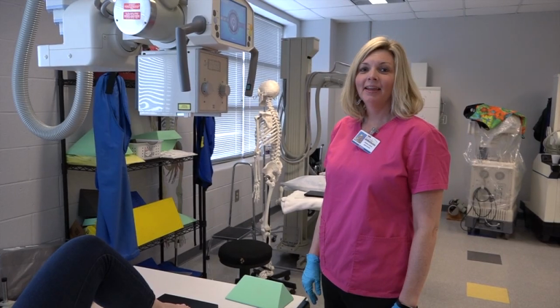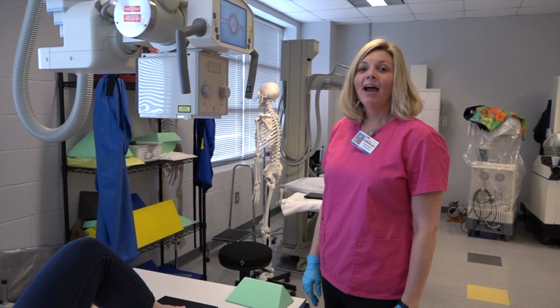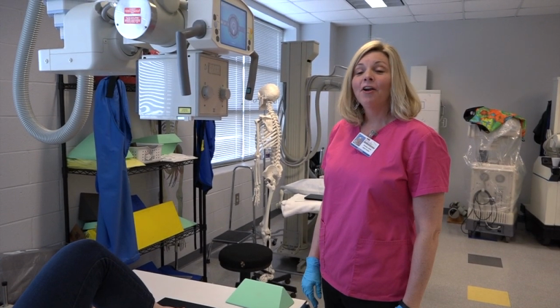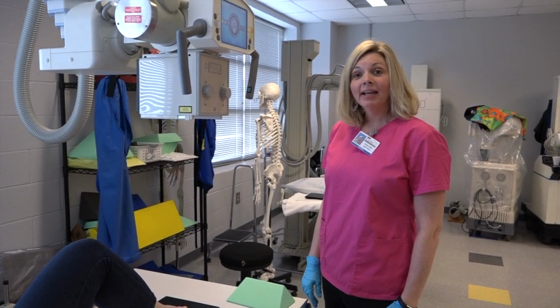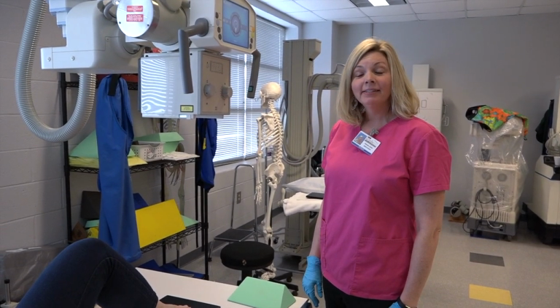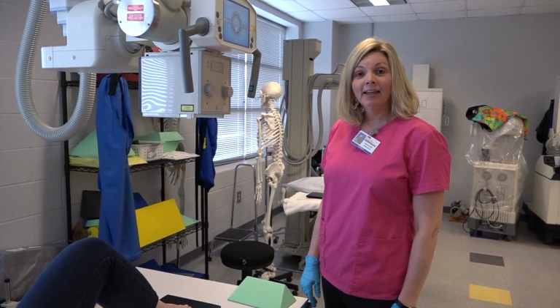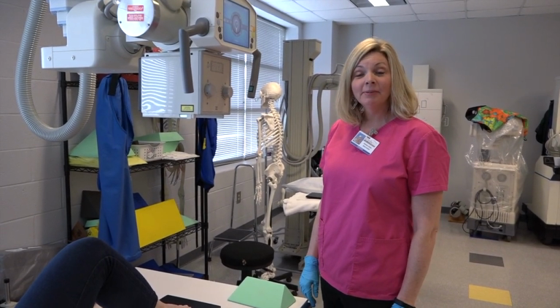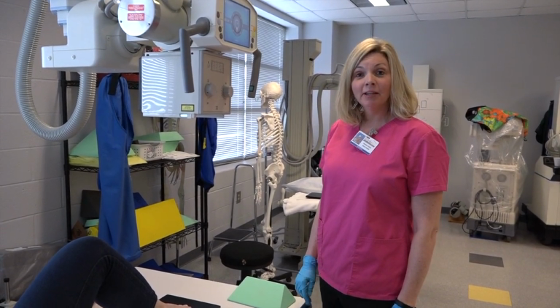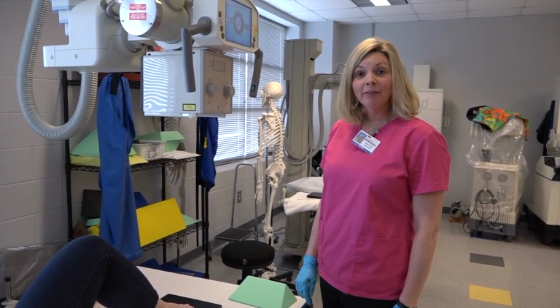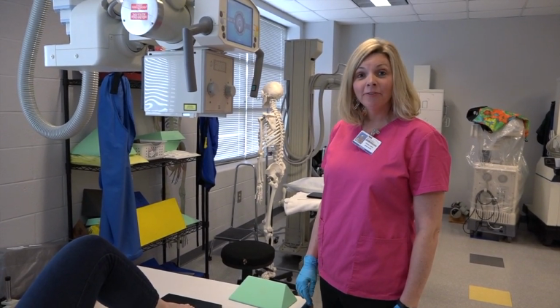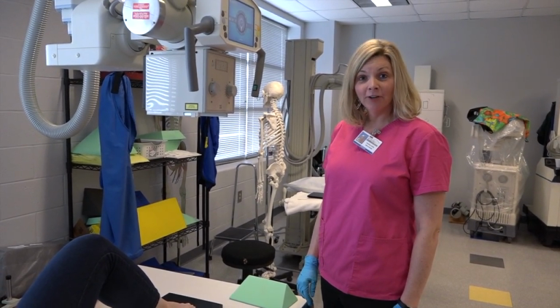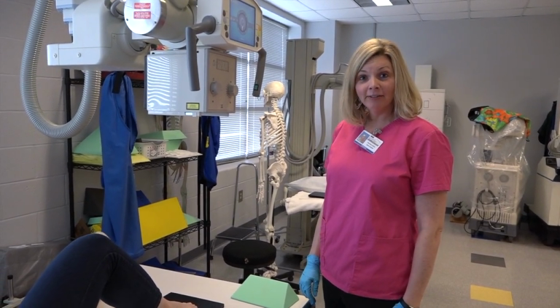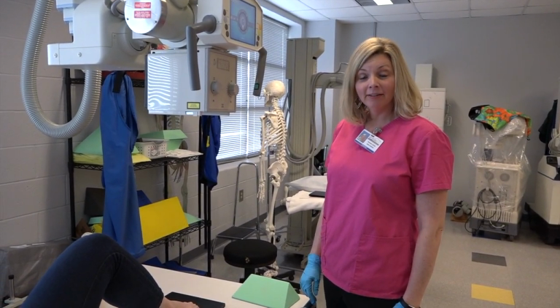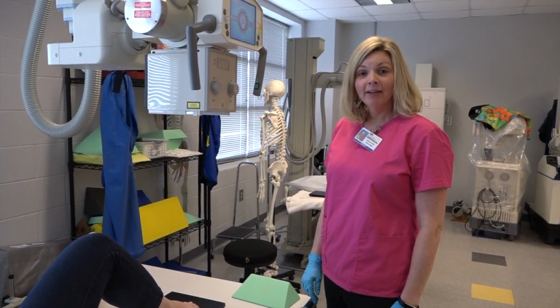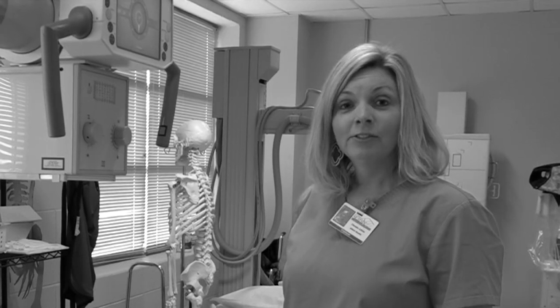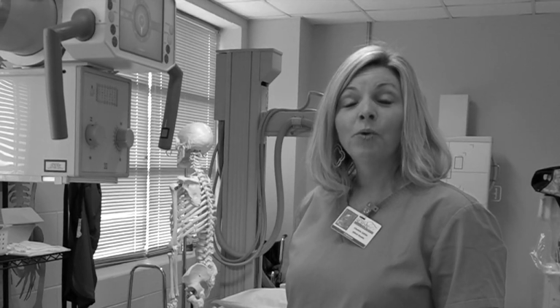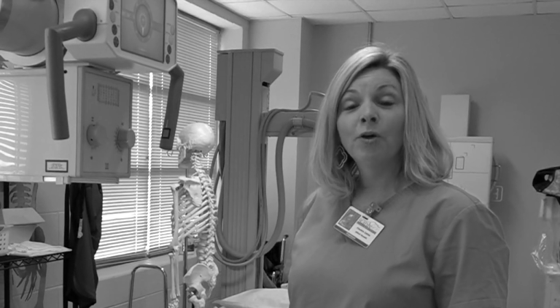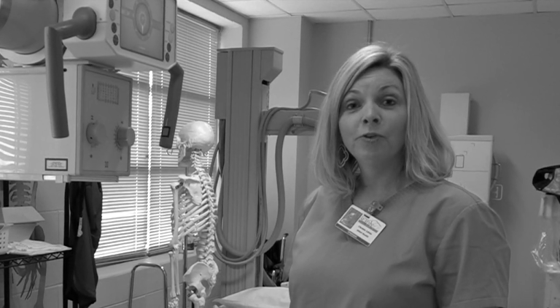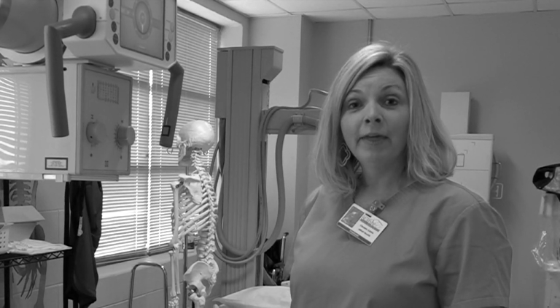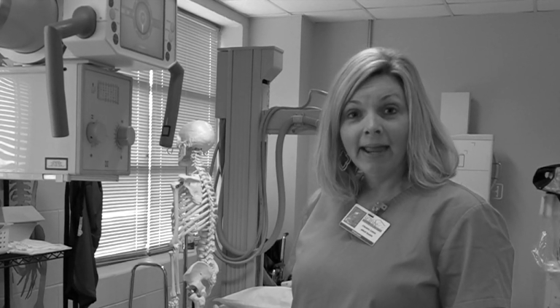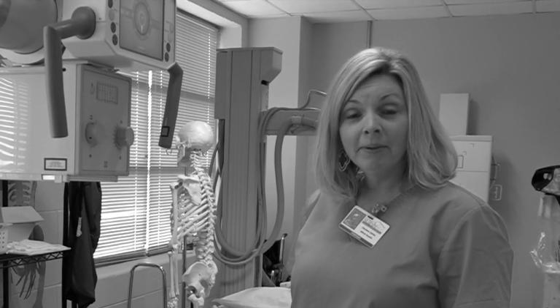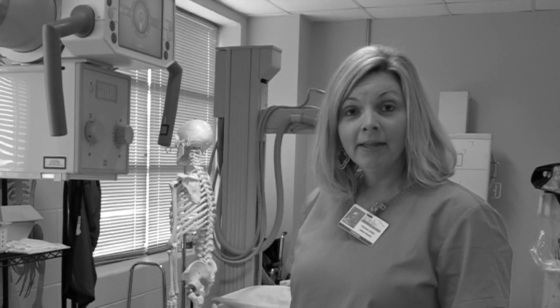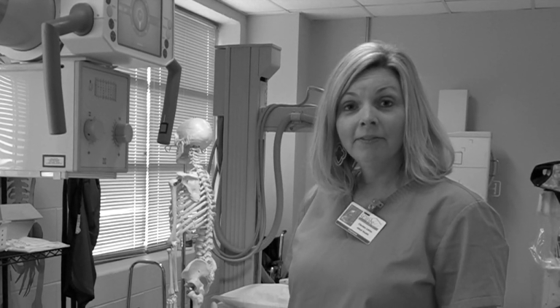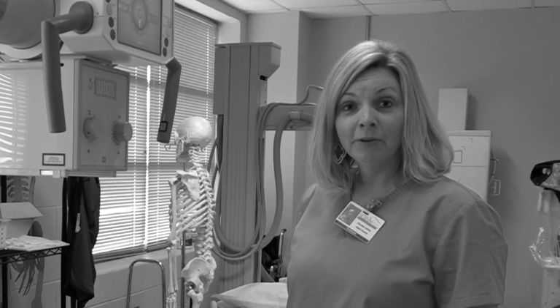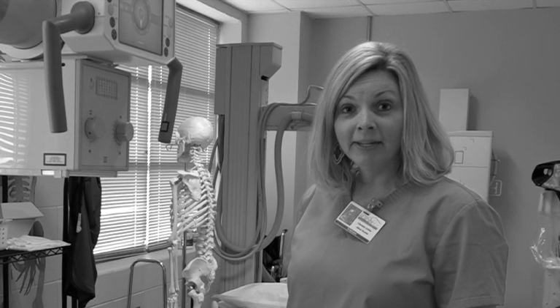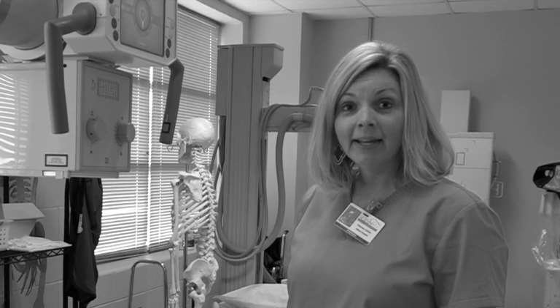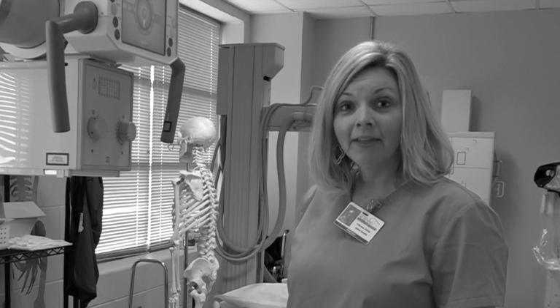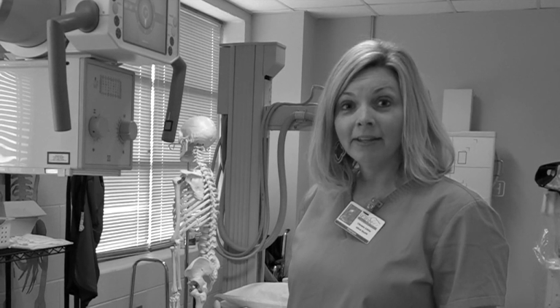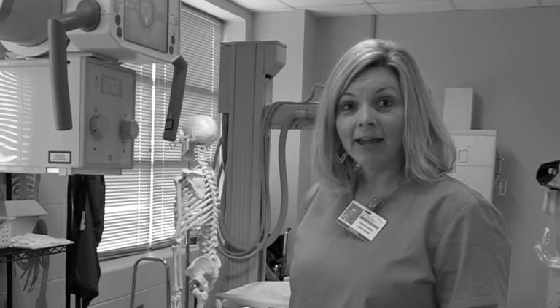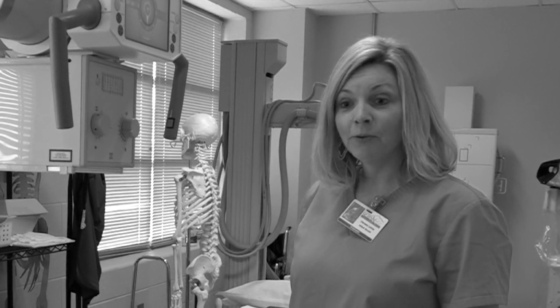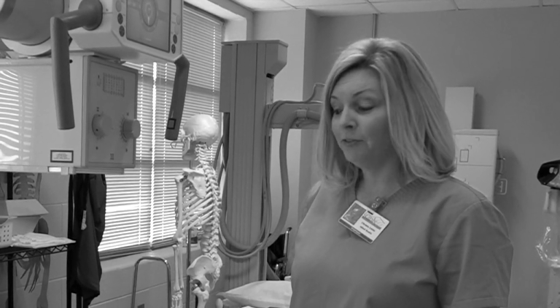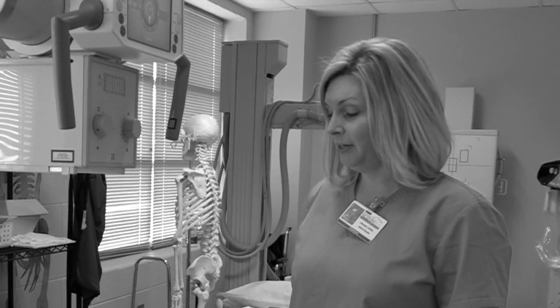Our next exam is going to be the foot. We'll go through the AP, the oblique, and the lateral foot.